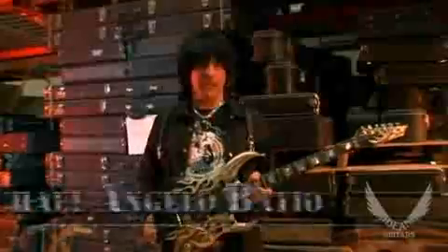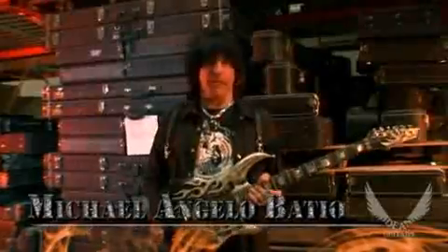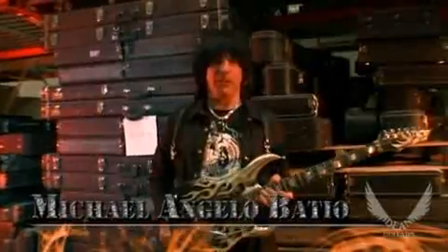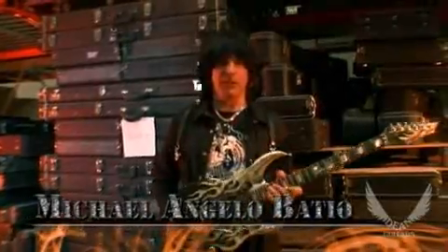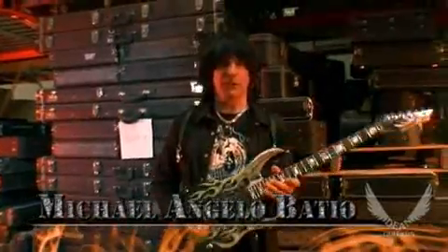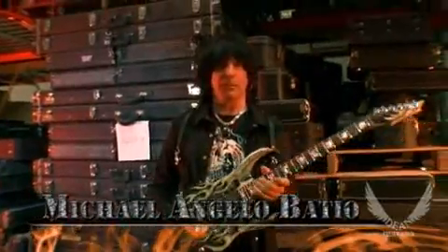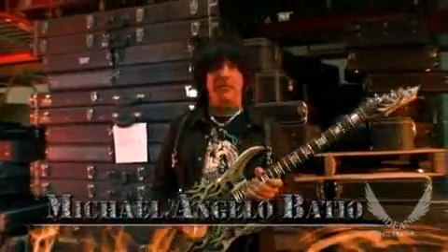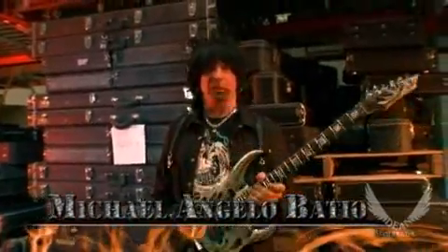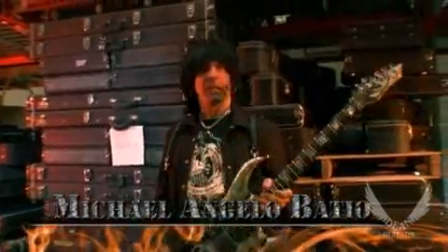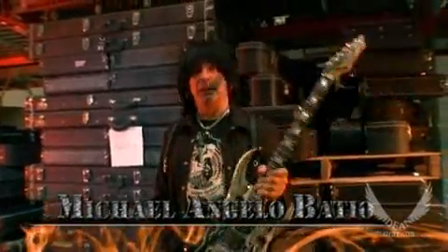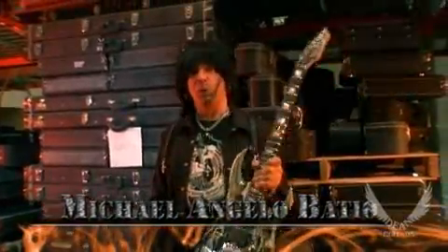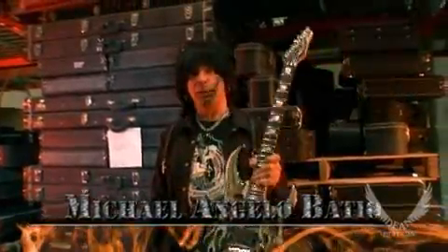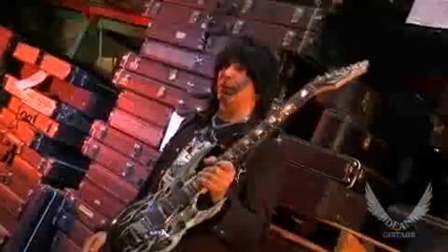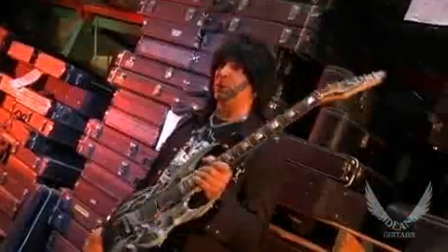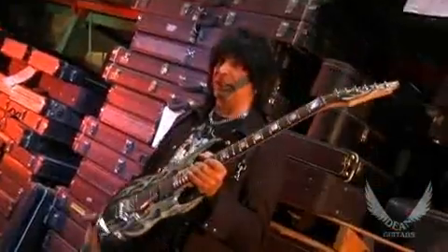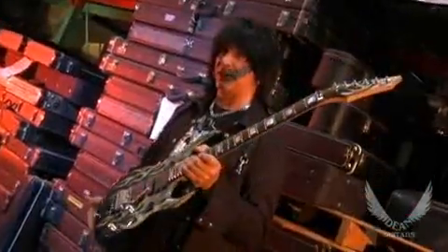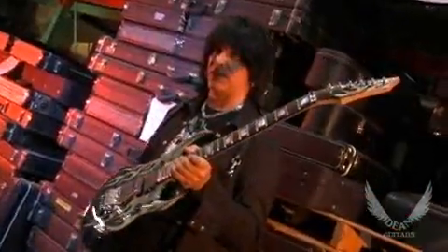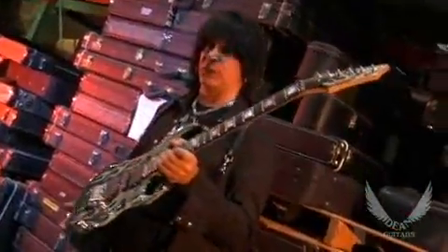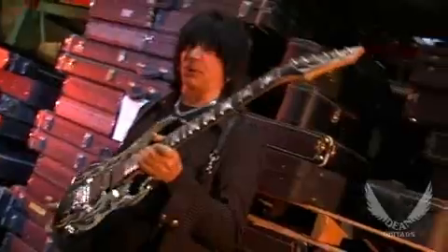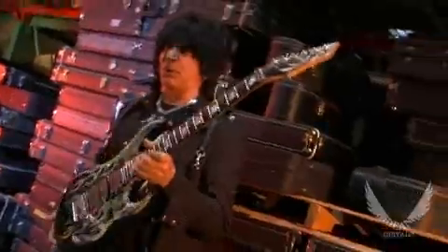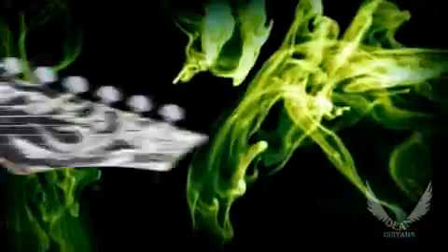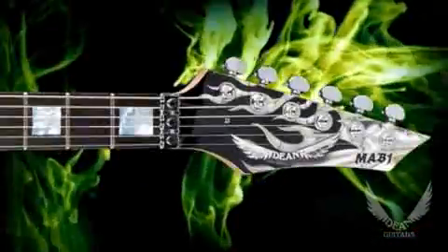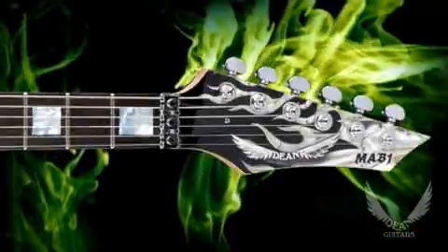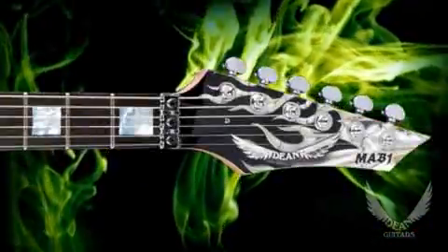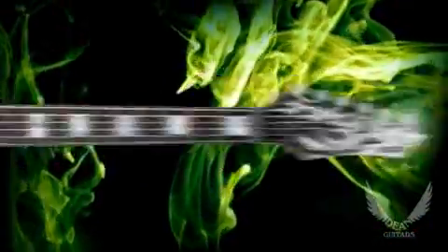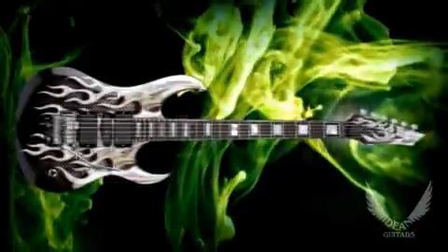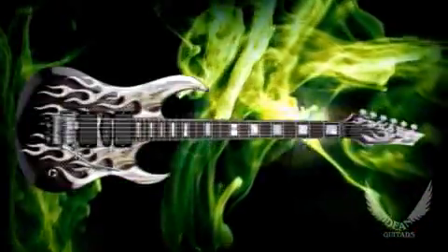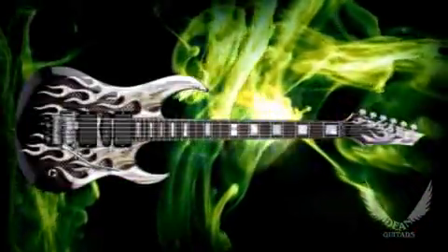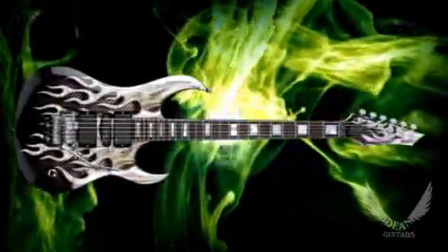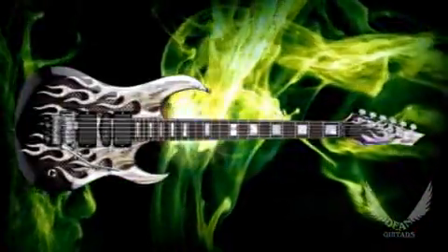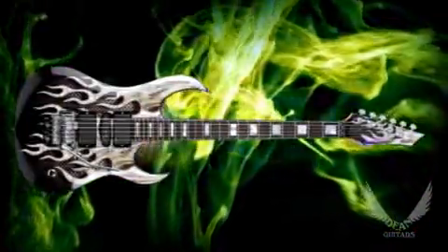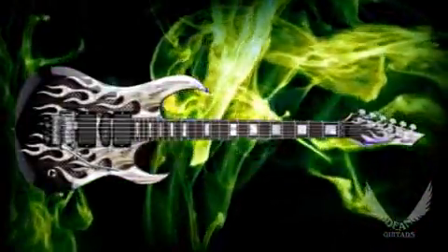I'm Michelangelo Badio, and I'm holding my new Dean Signature guitar. We call it the MAB-1 Armor Flame.